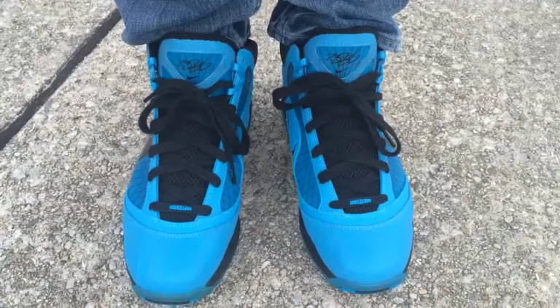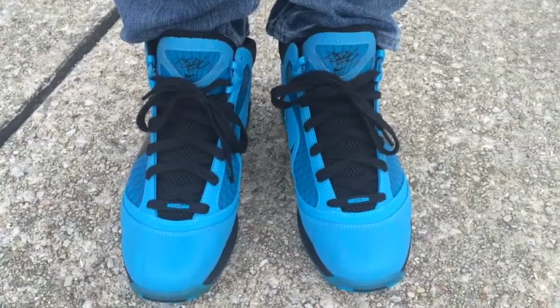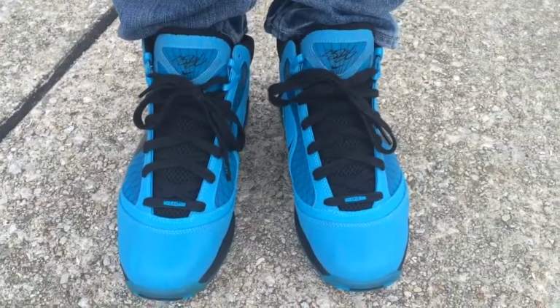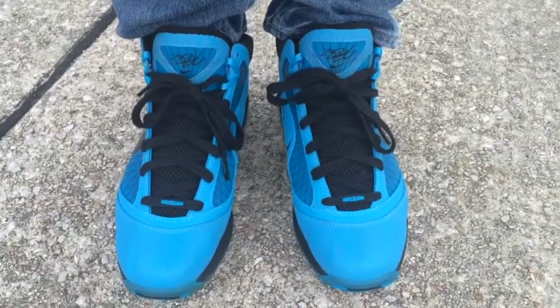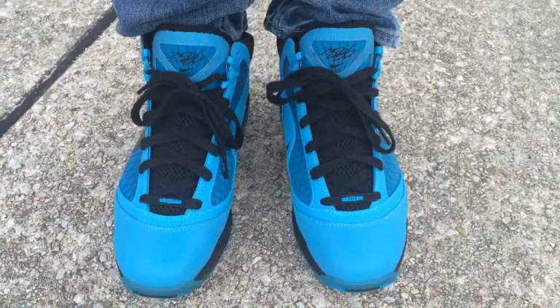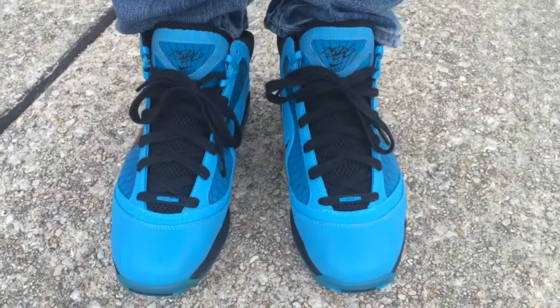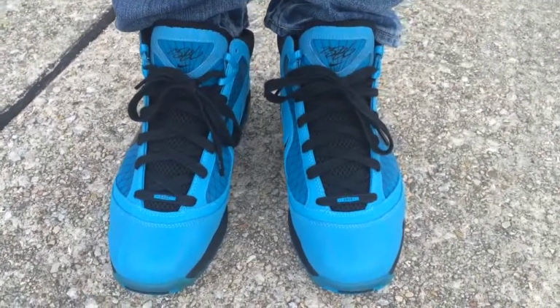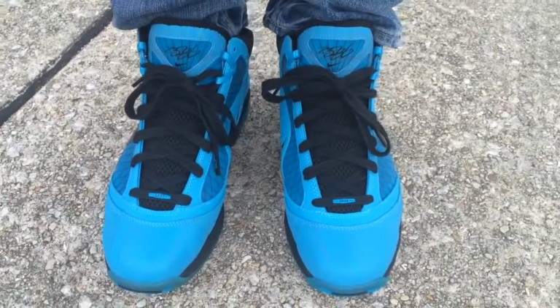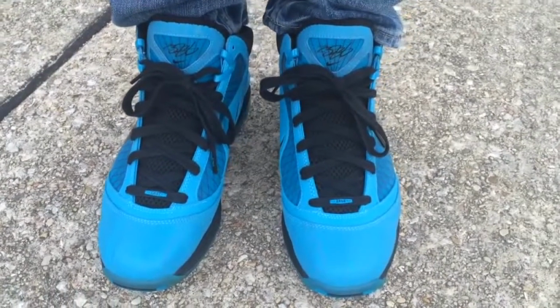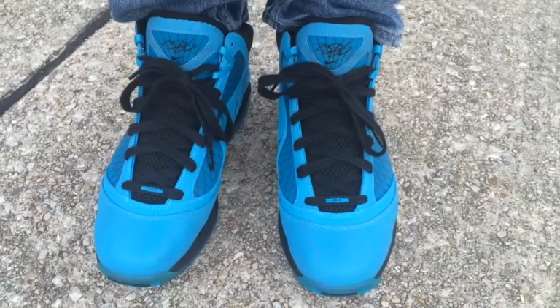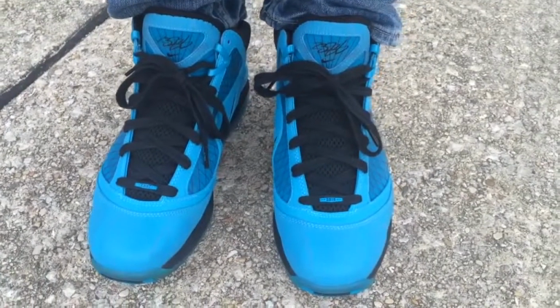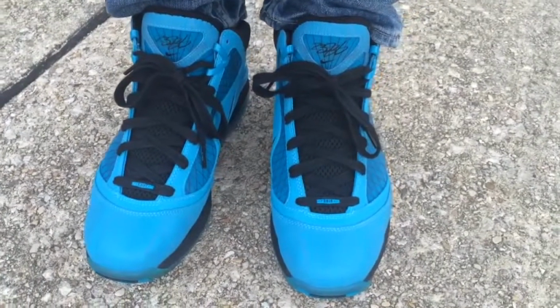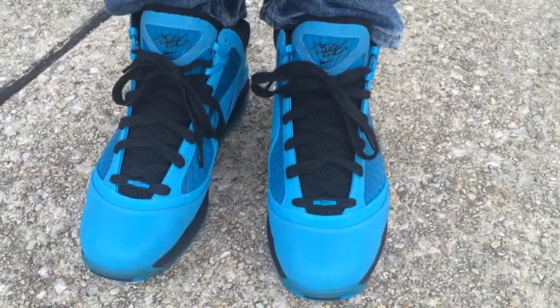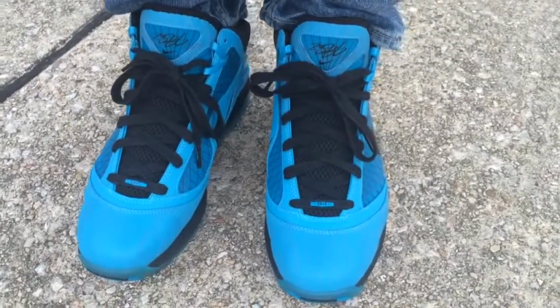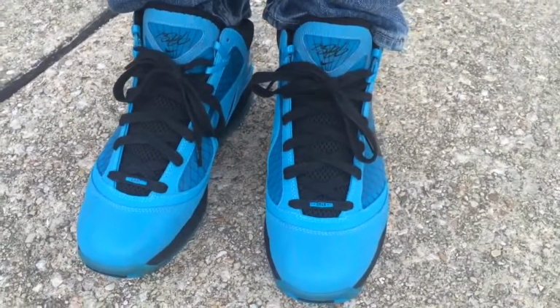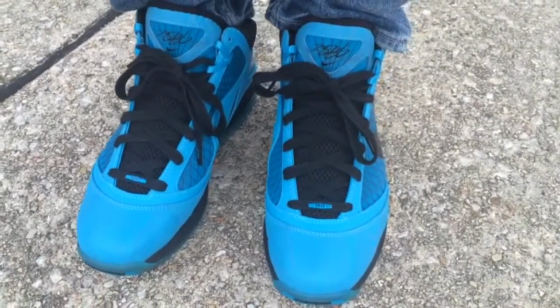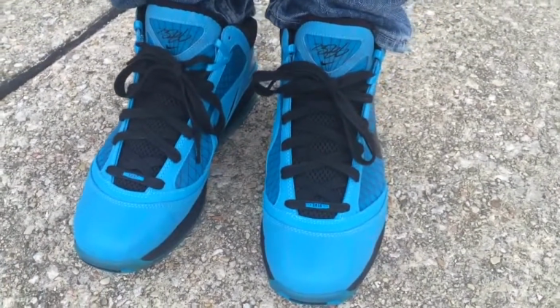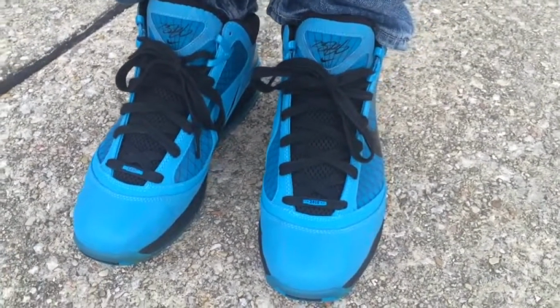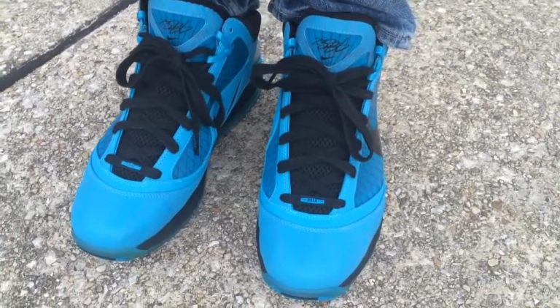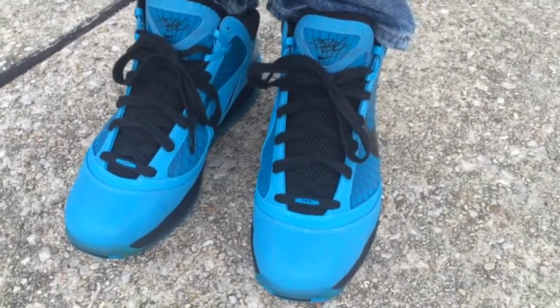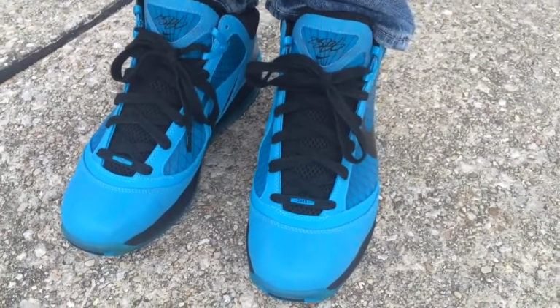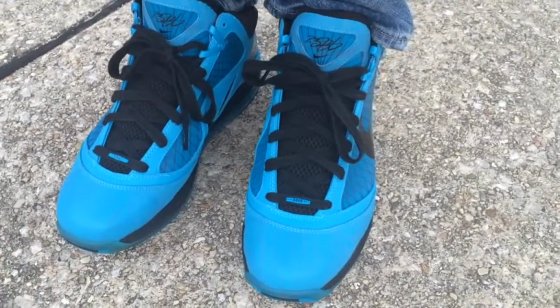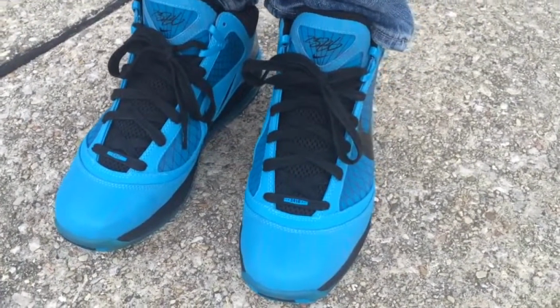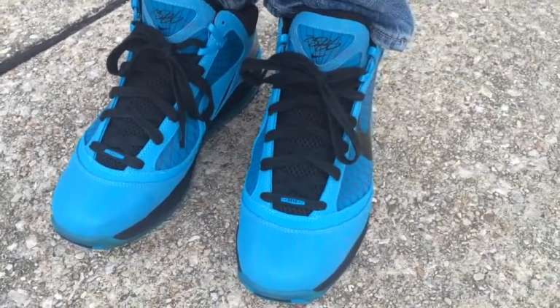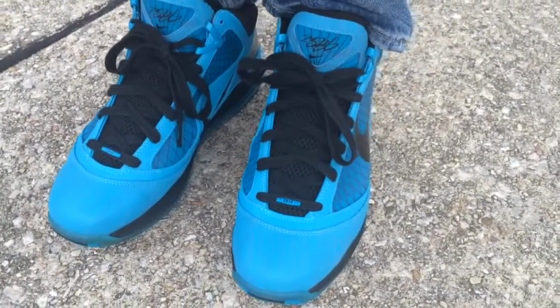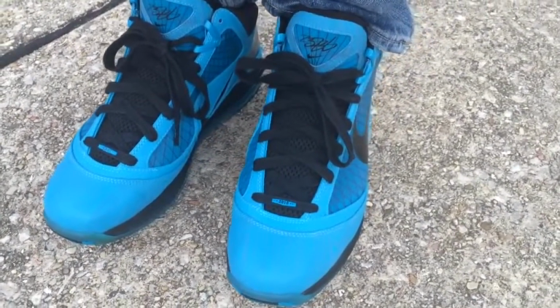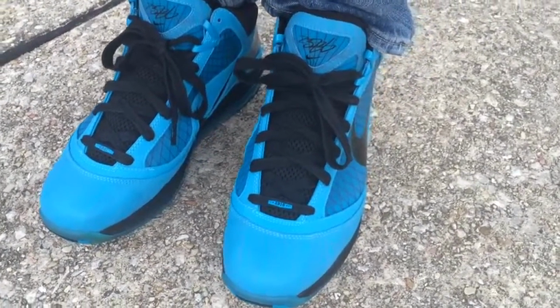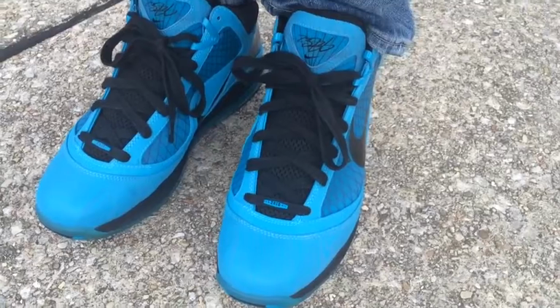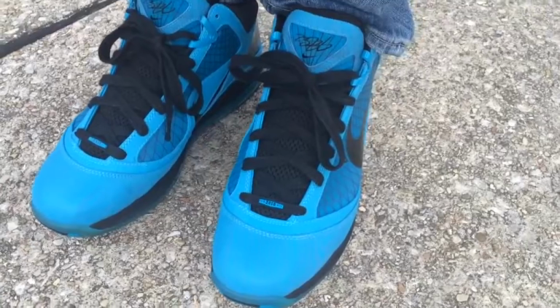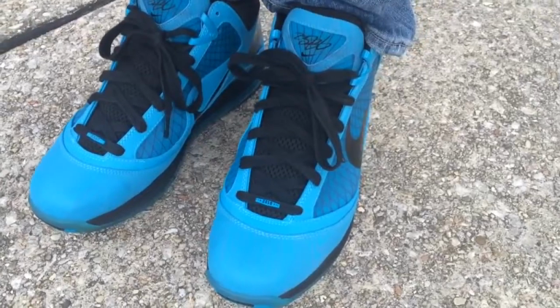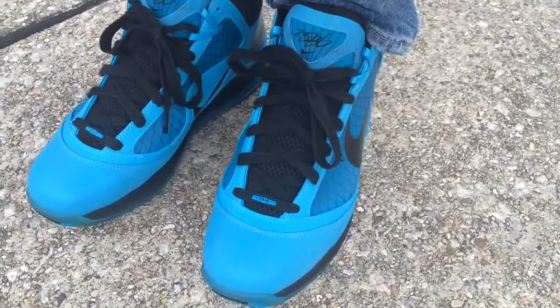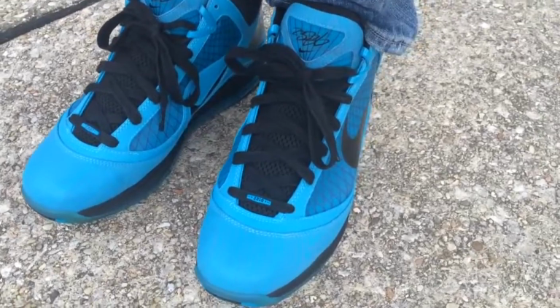What's going on YouTube fam? Today I want to show you what the LeBron 7 All-Star Game looked like on feet.